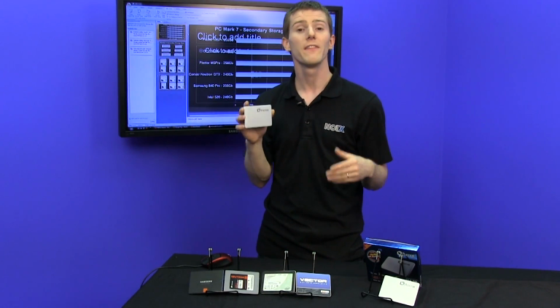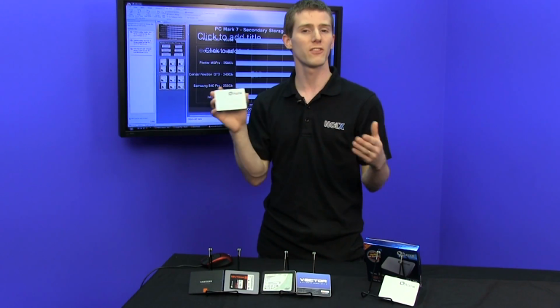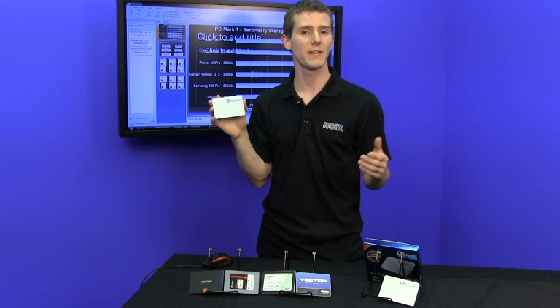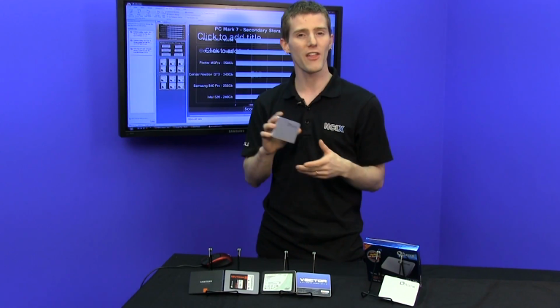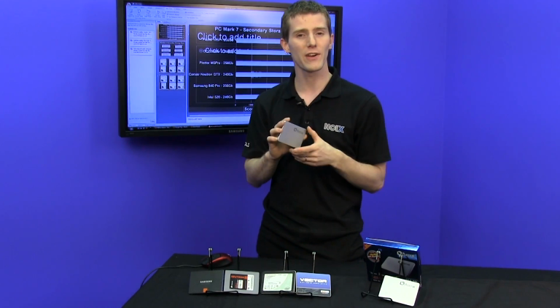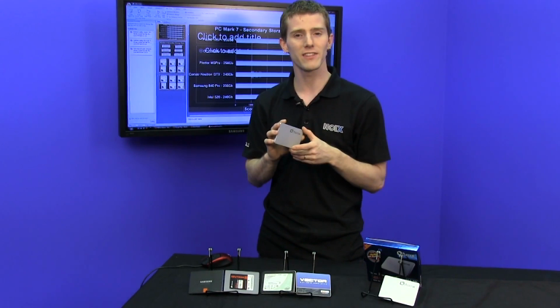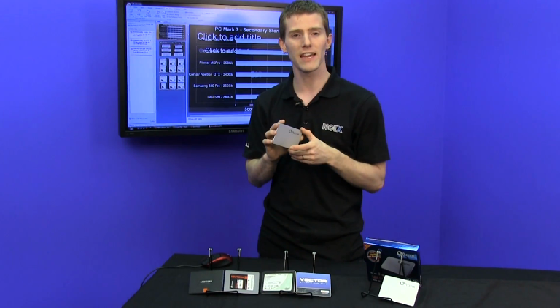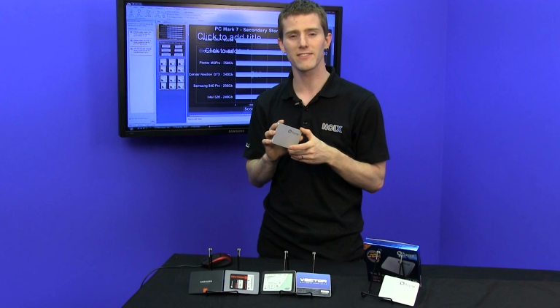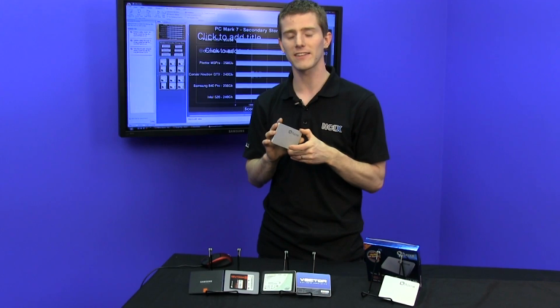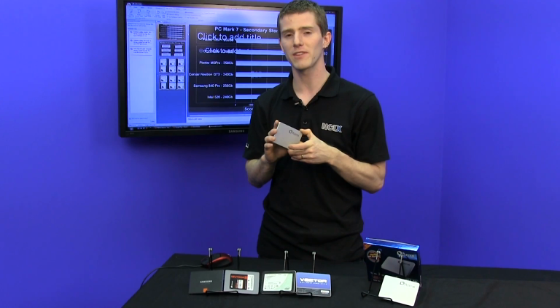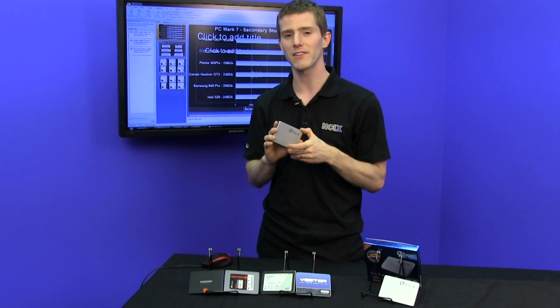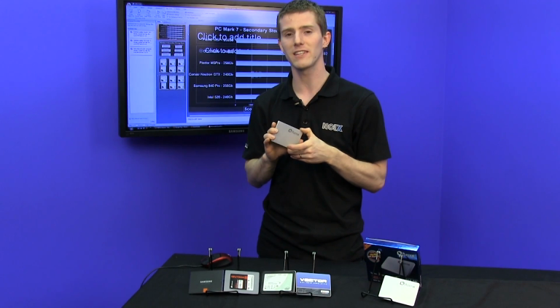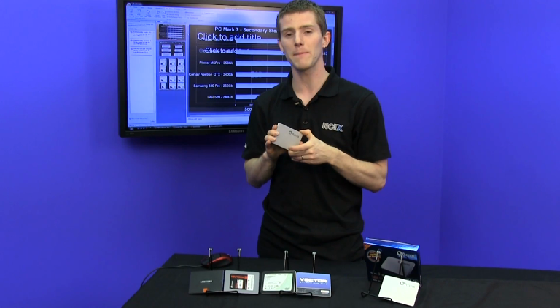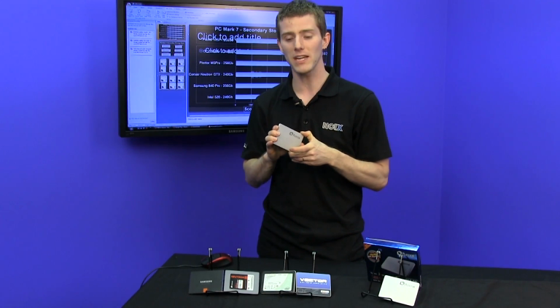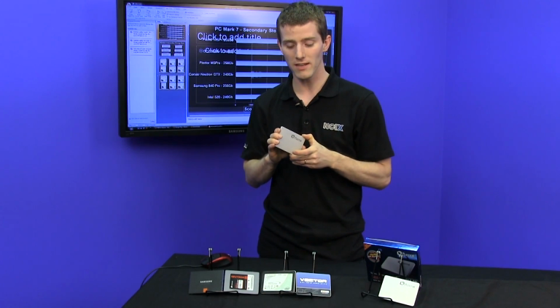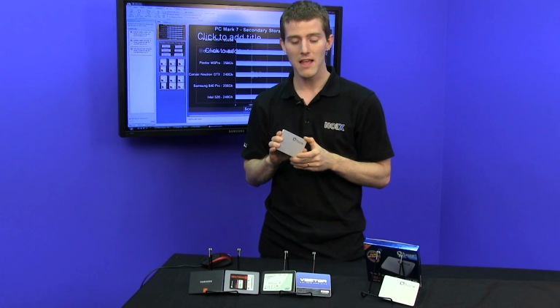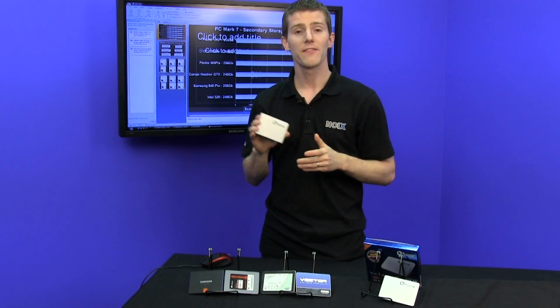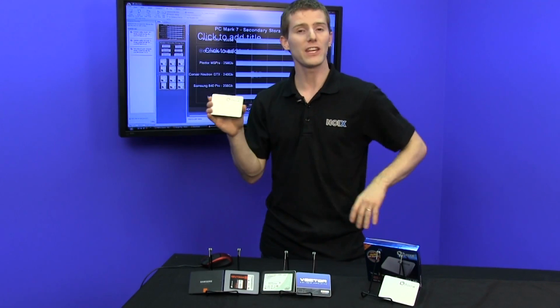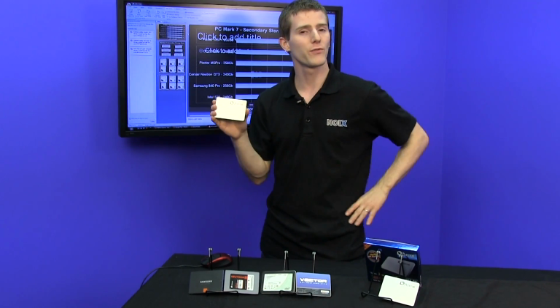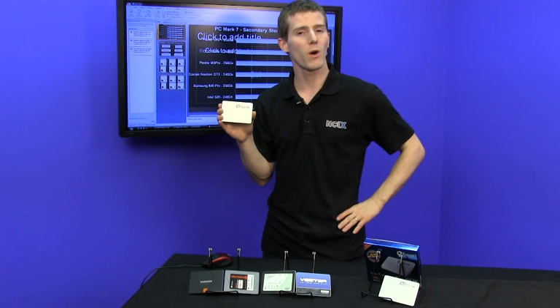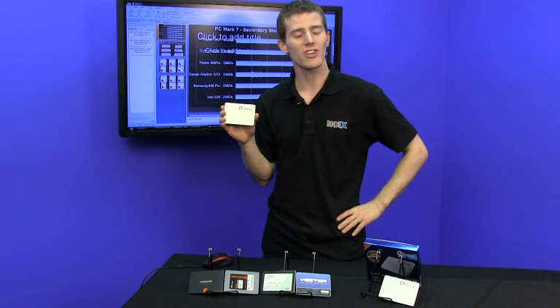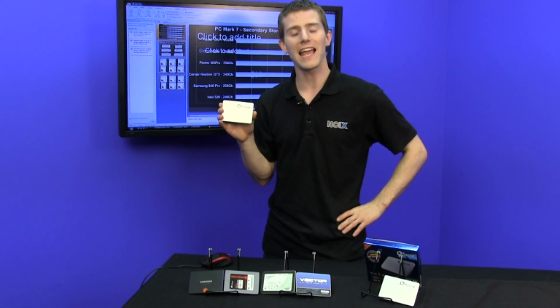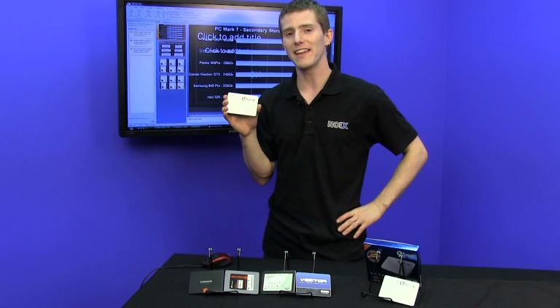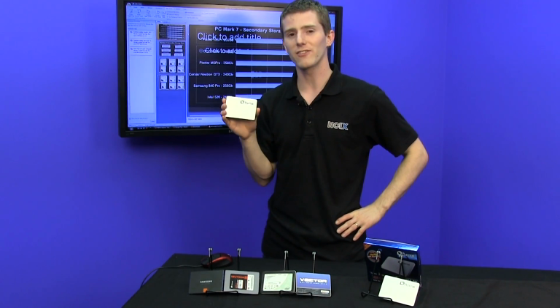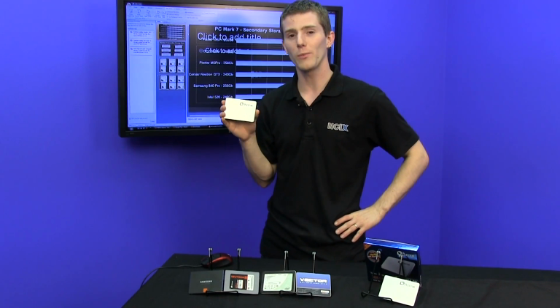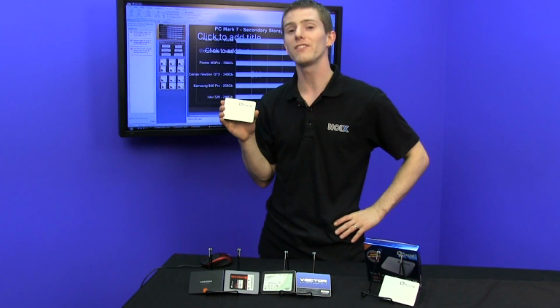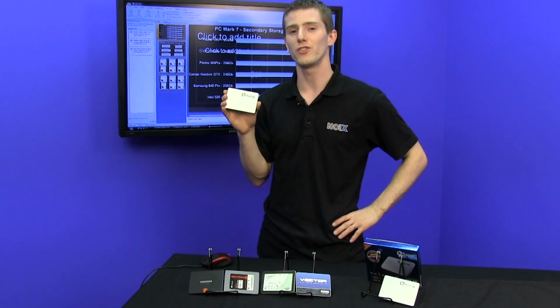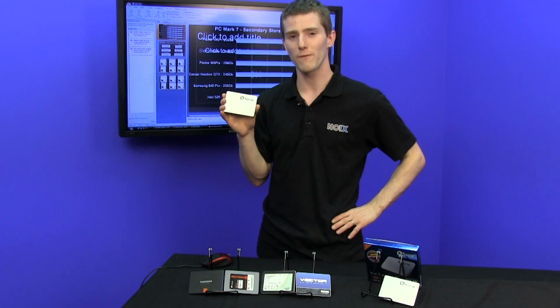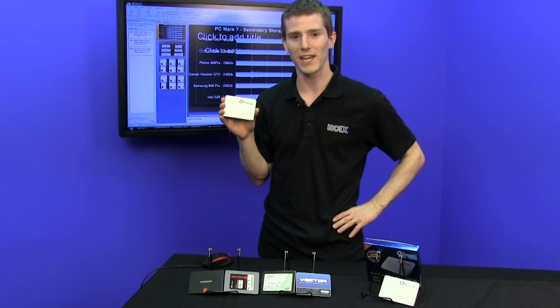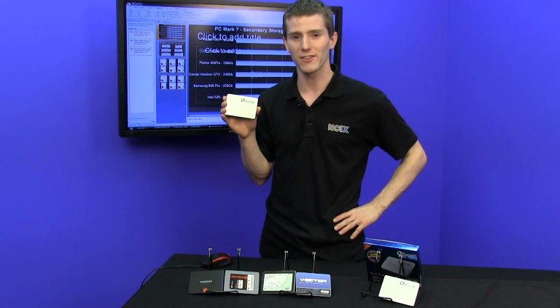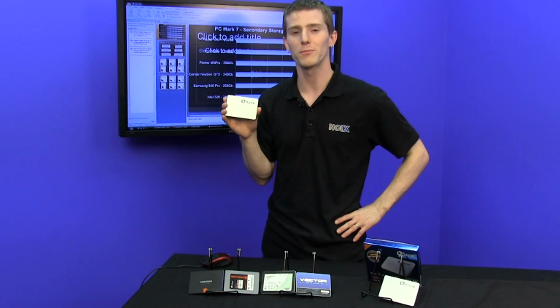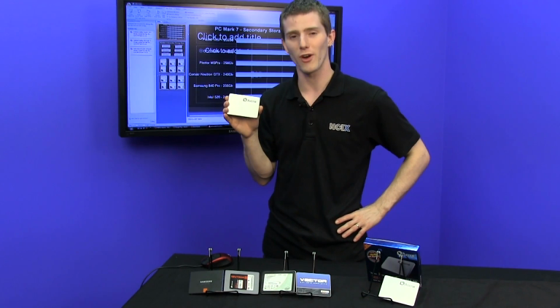This has been another NCIX Tech Tips SSD update. Thank you for watching, and as always, don't forget to subscribe.